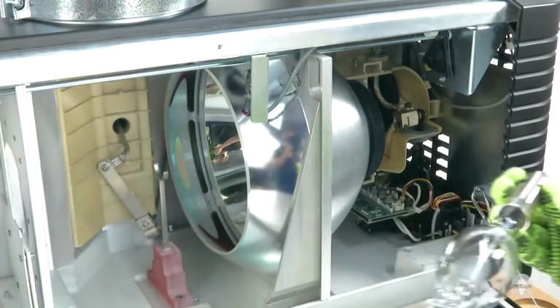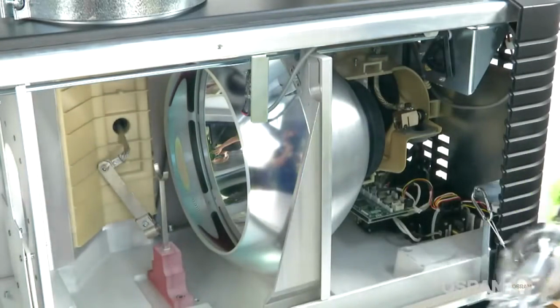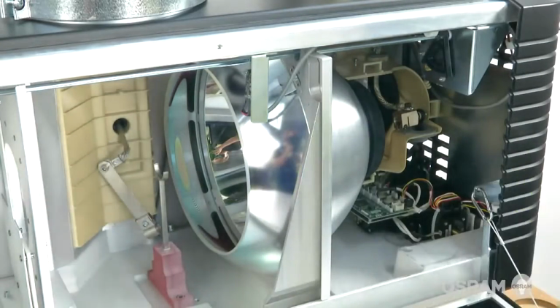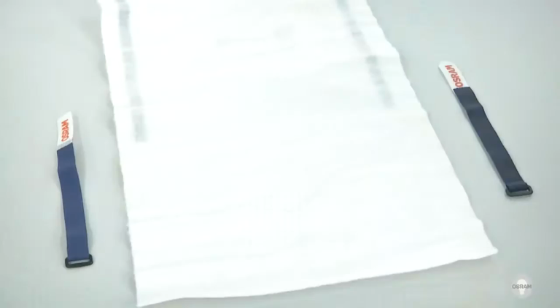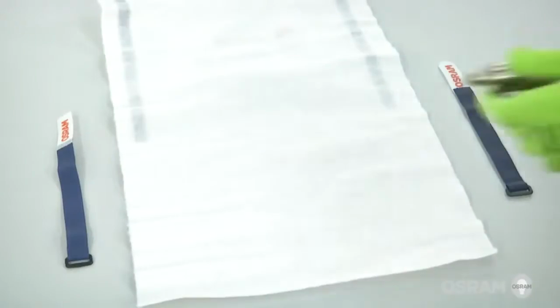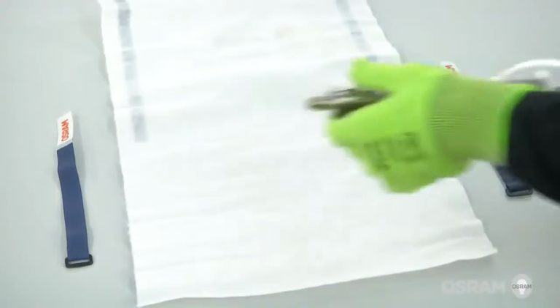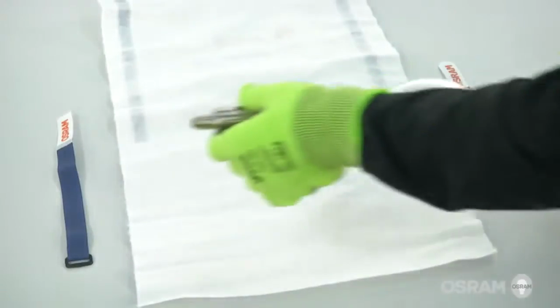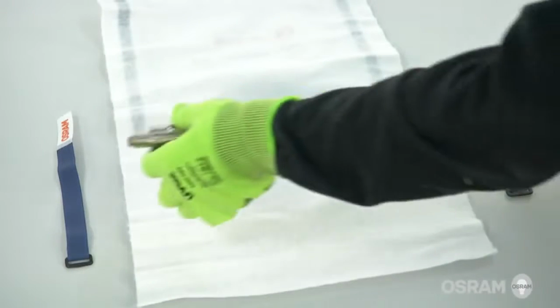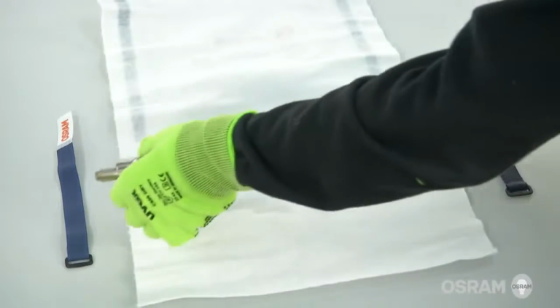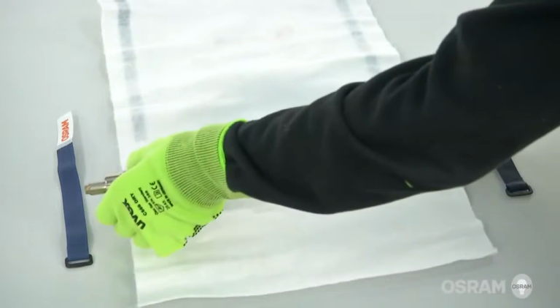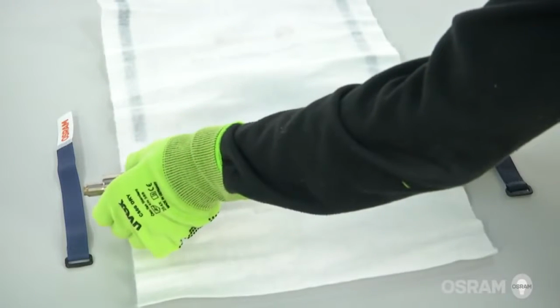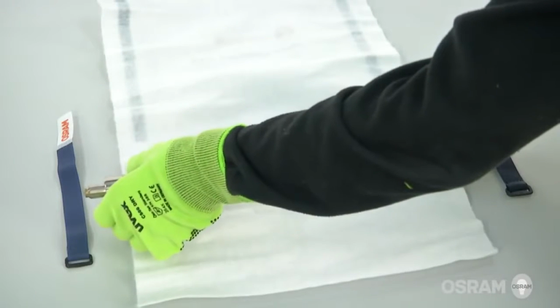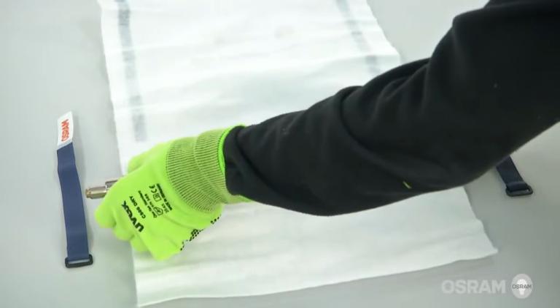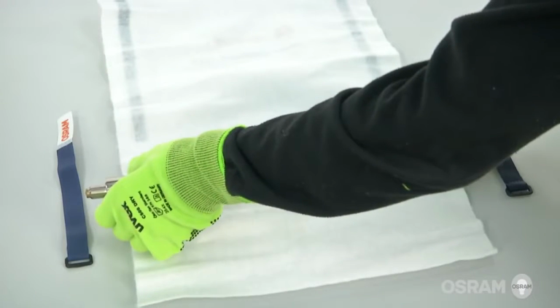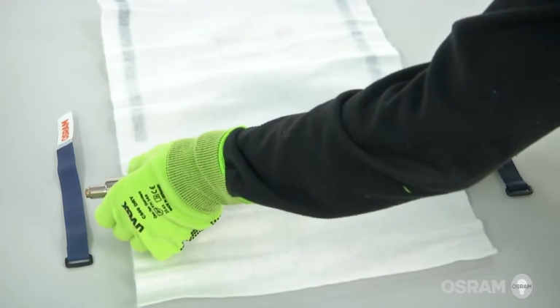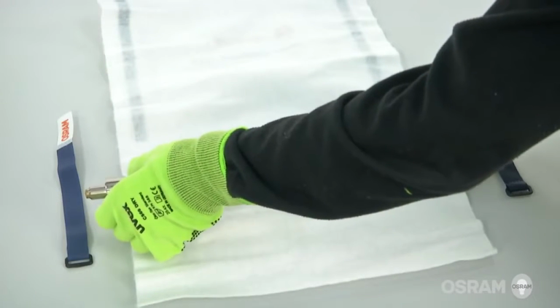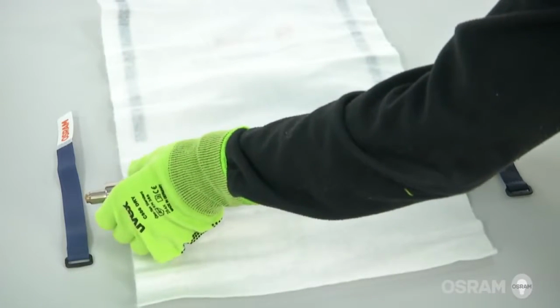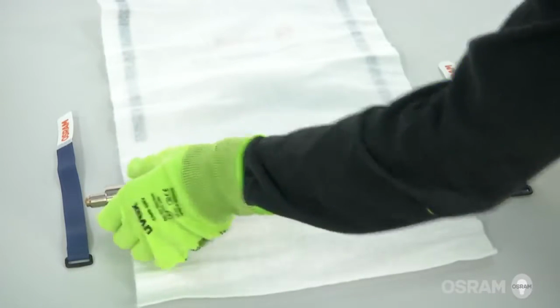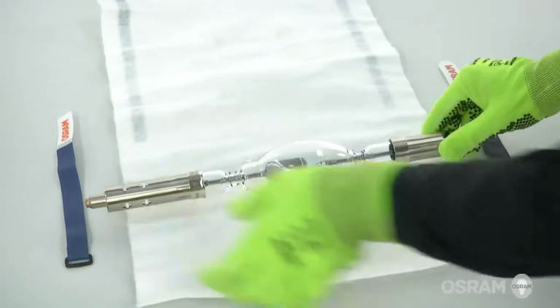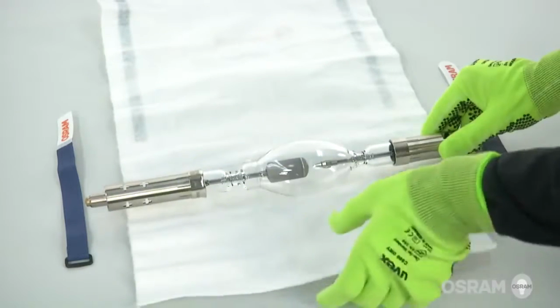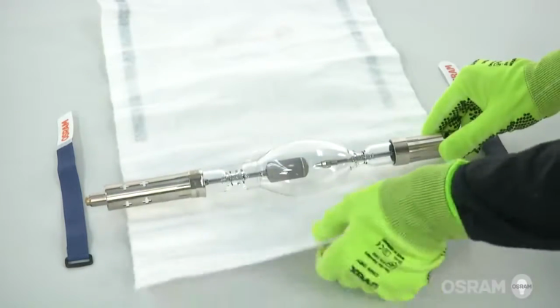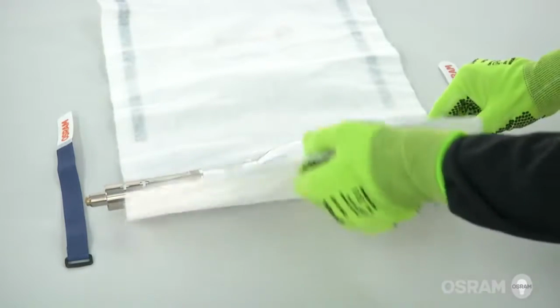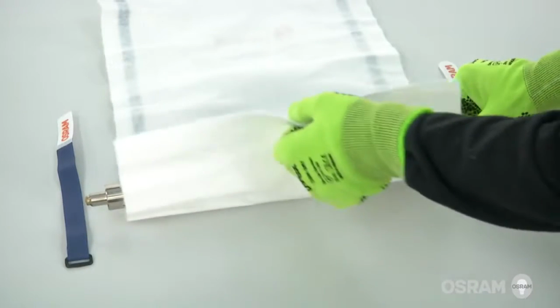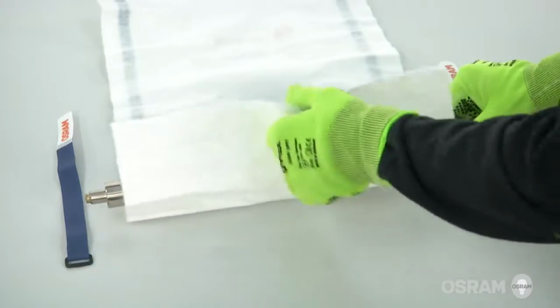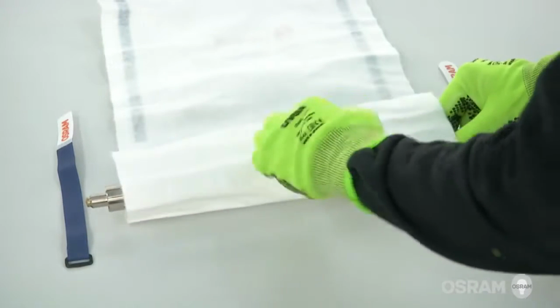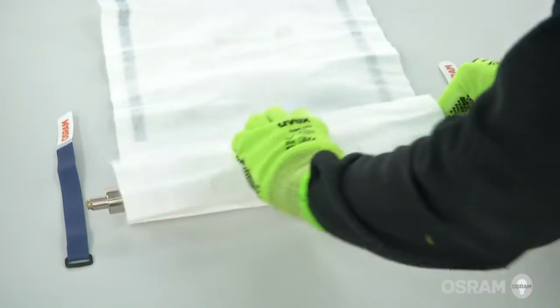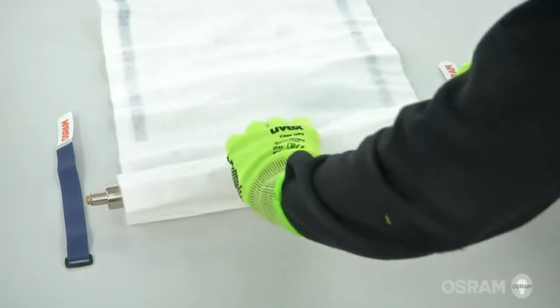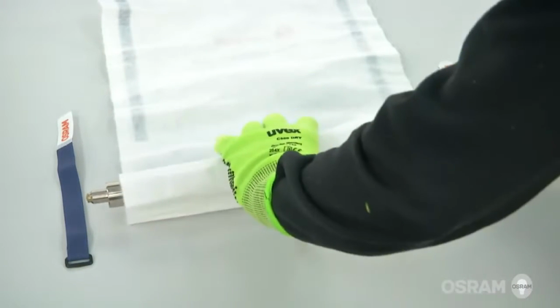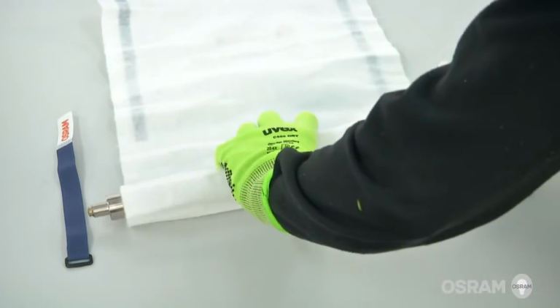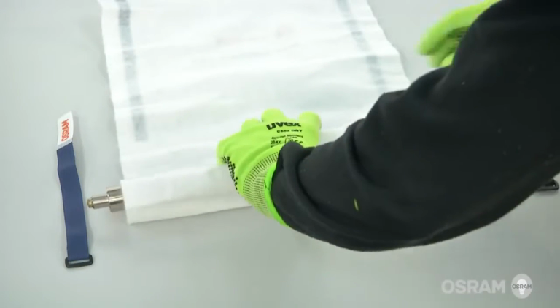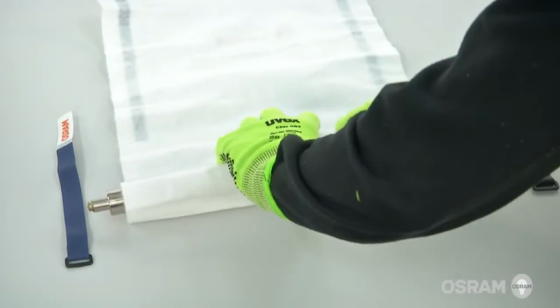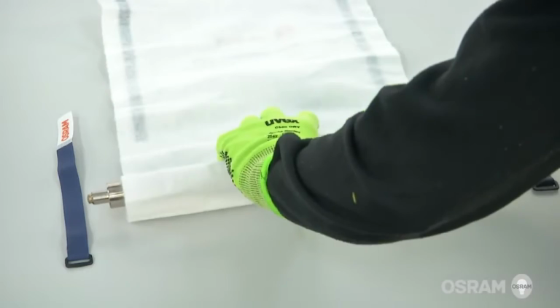Place the old lamp in the Osram XBO protective cover and secure it with two cable ties.